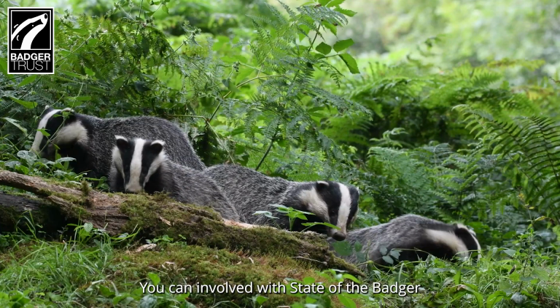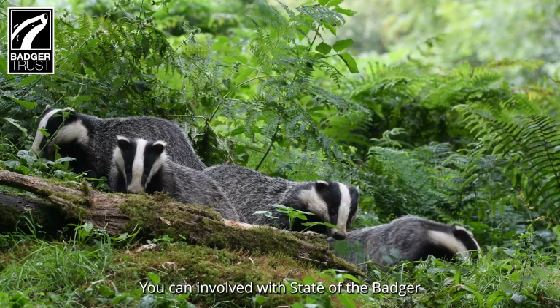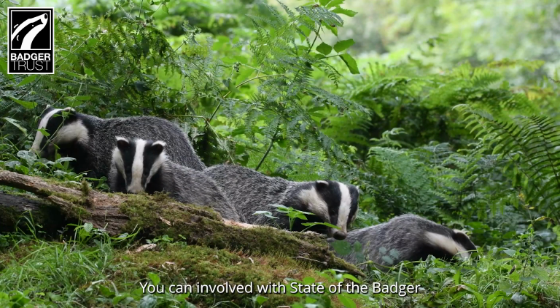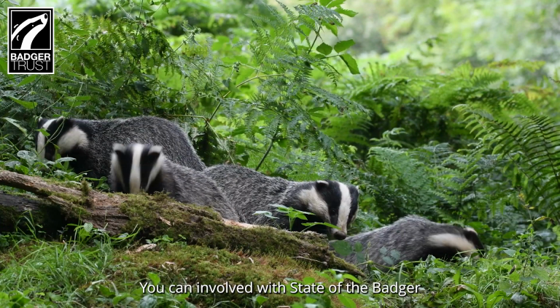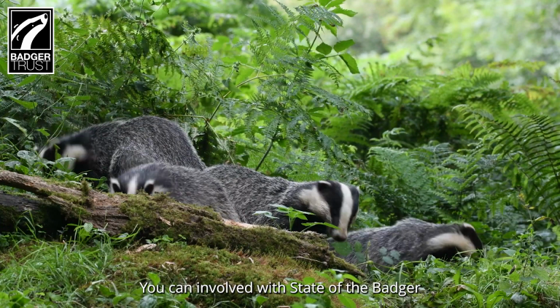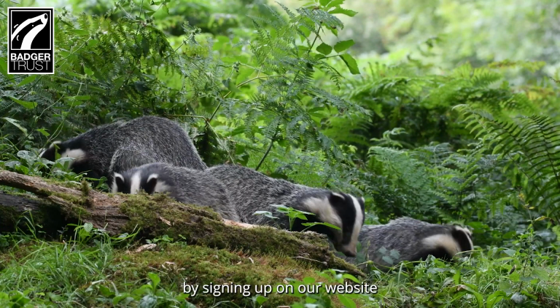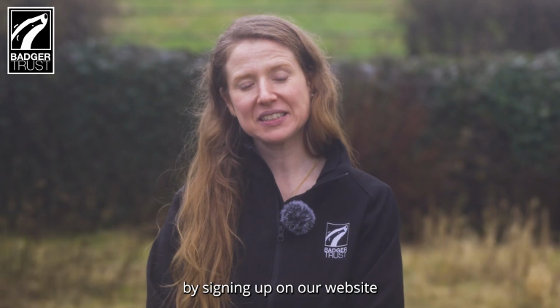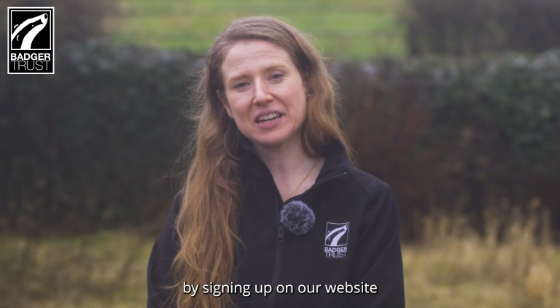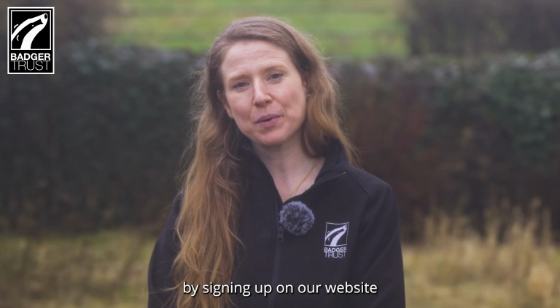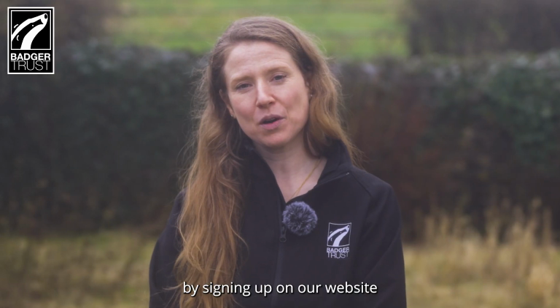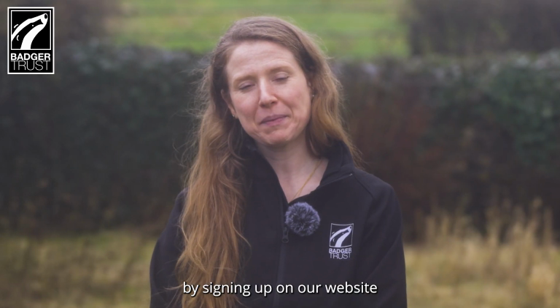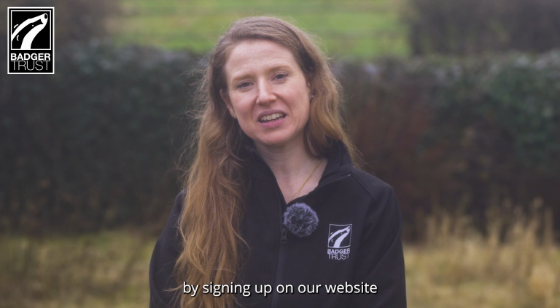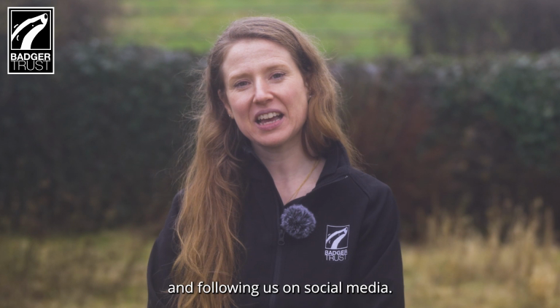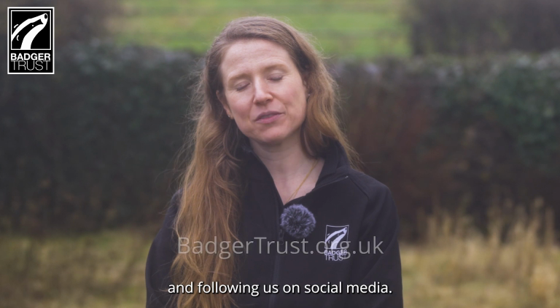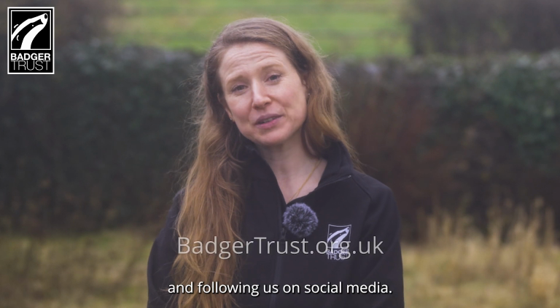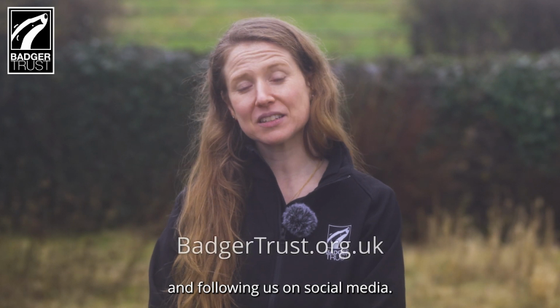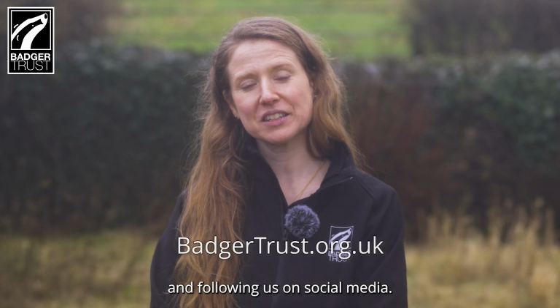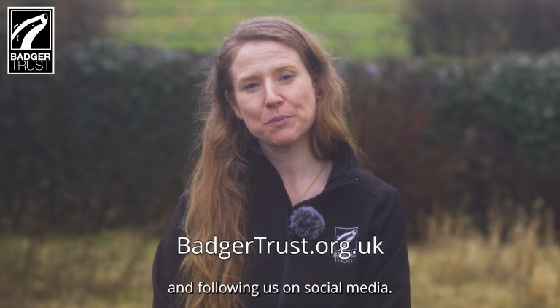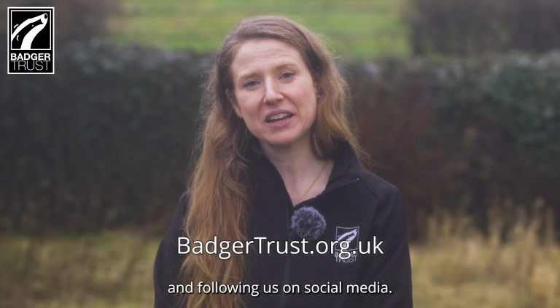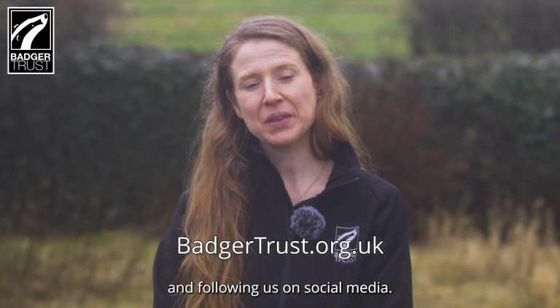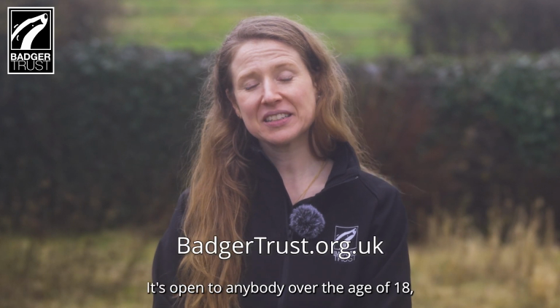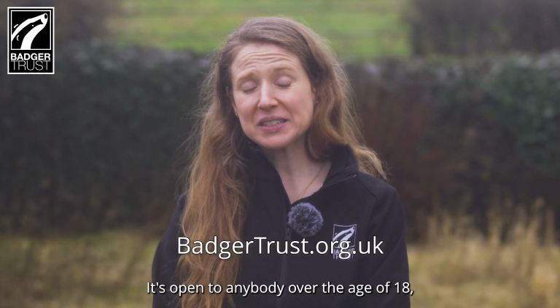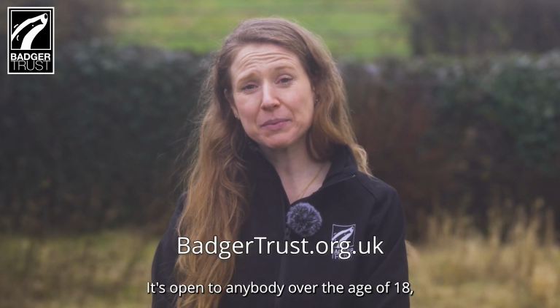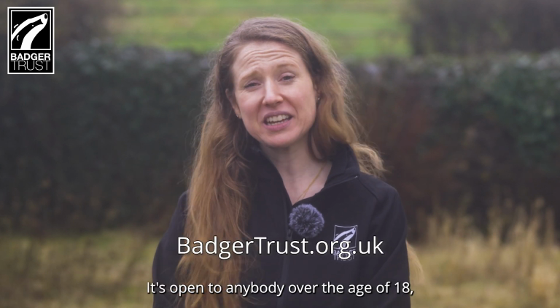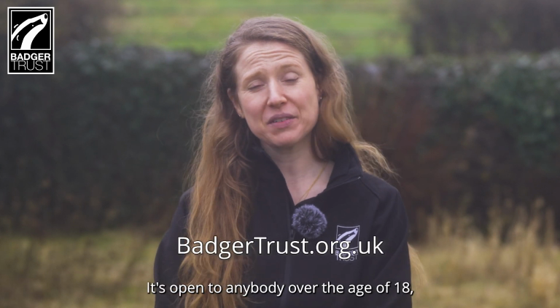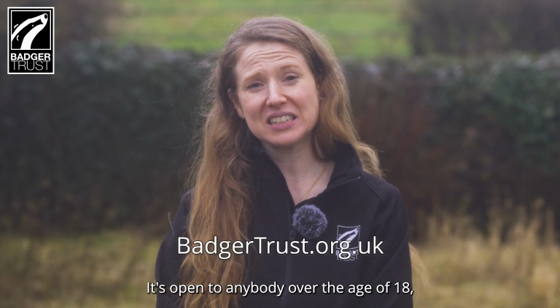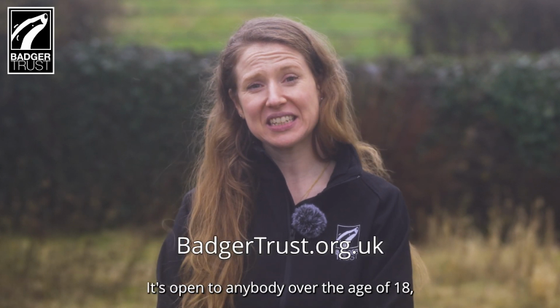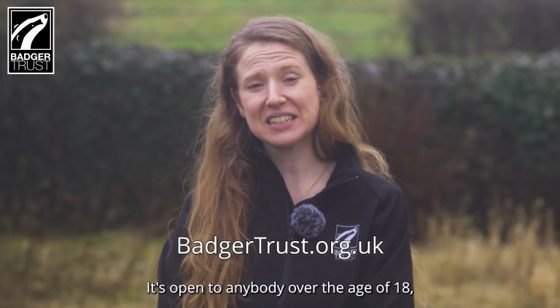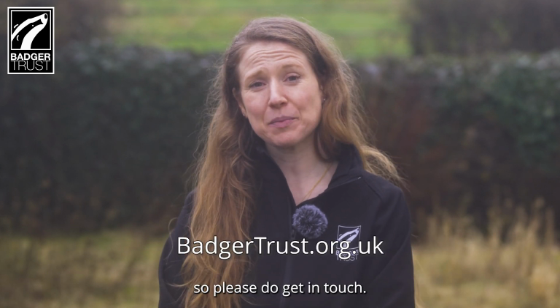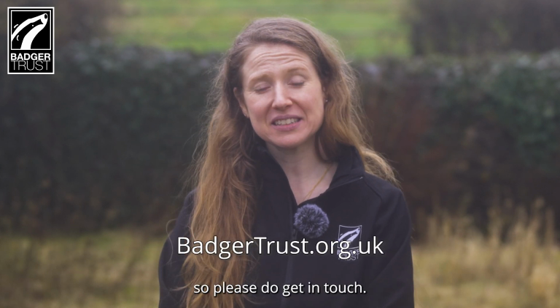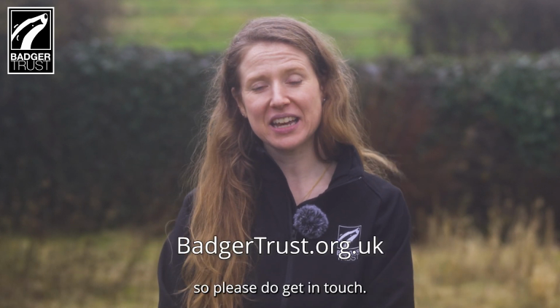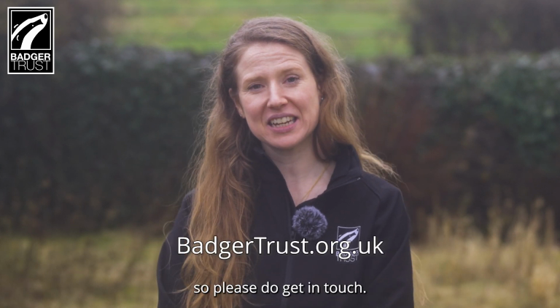You can get involved with State of the Badger by signing up on our website and following us on social media. It's open to anybody over the age of 18, so please do get in touch.